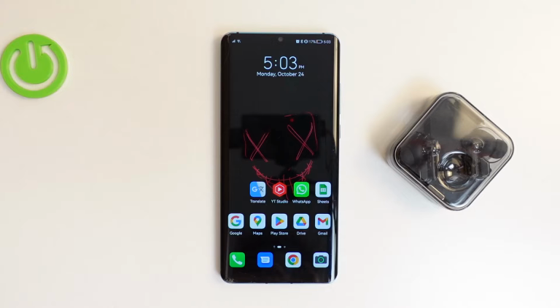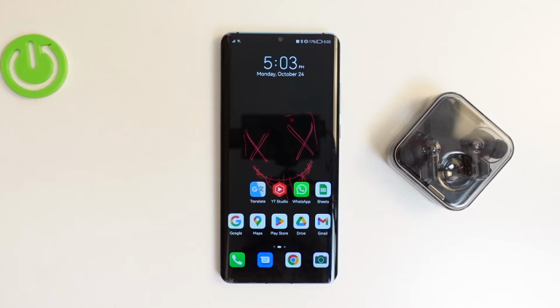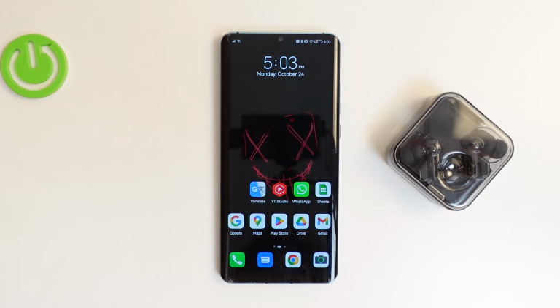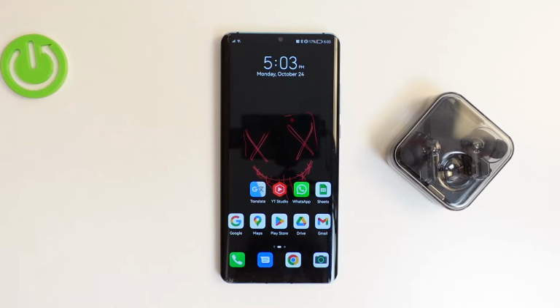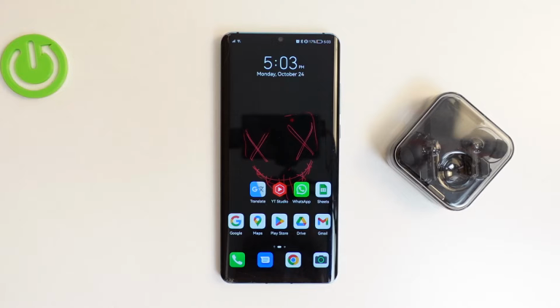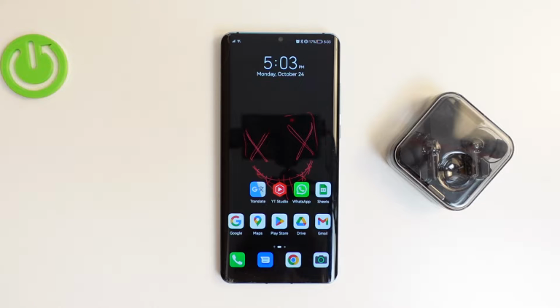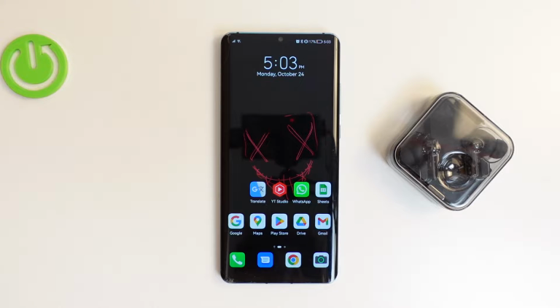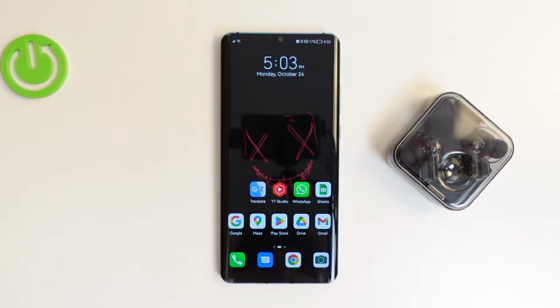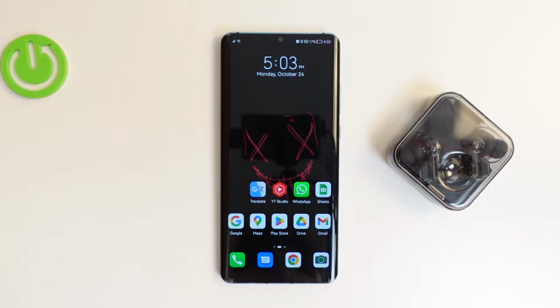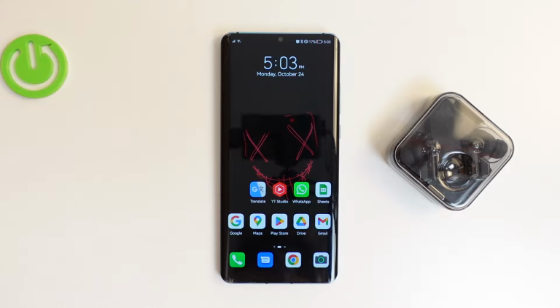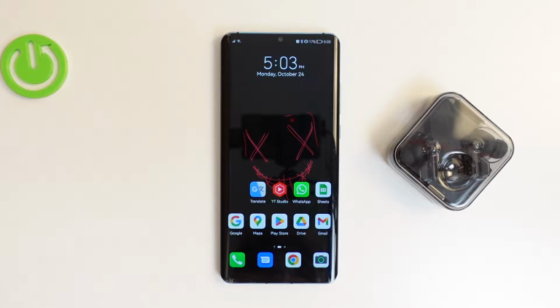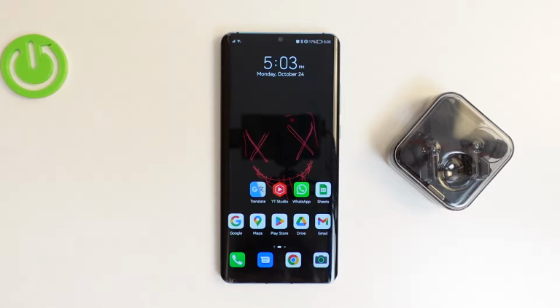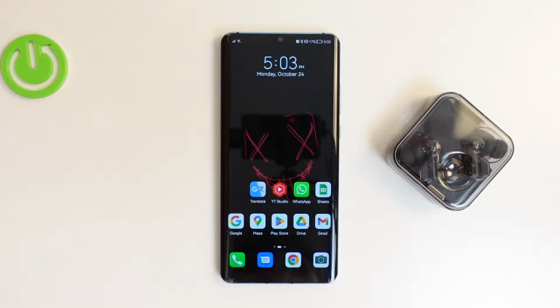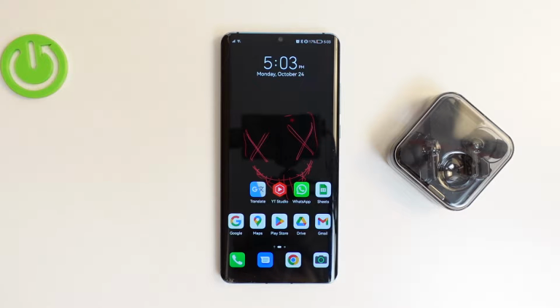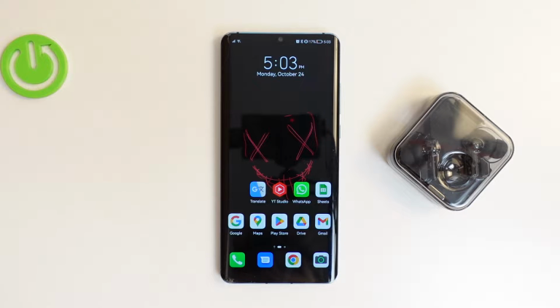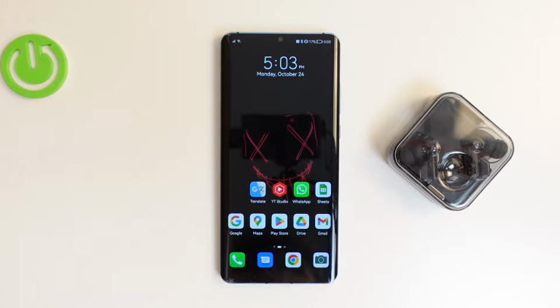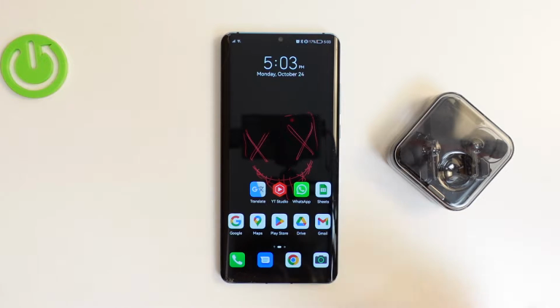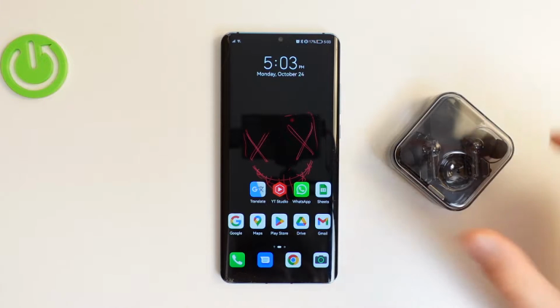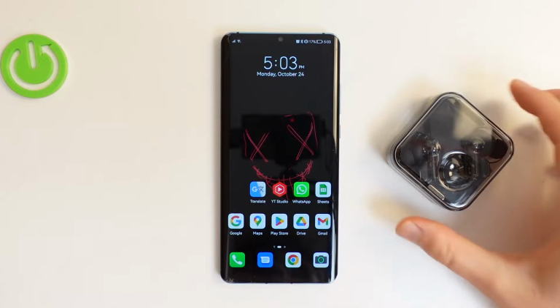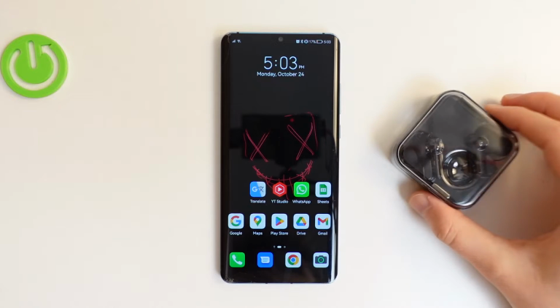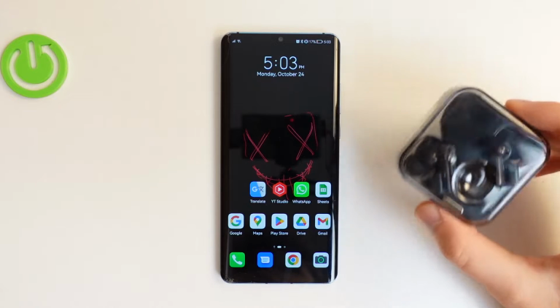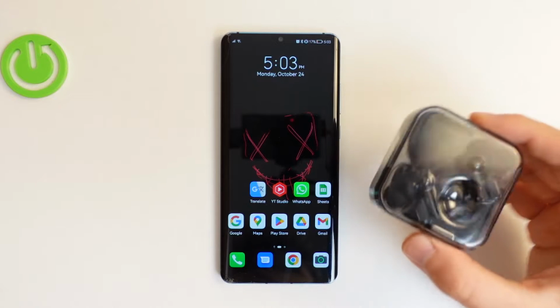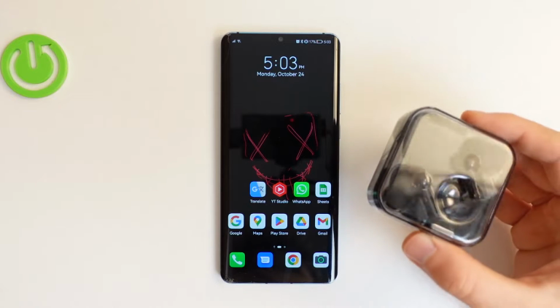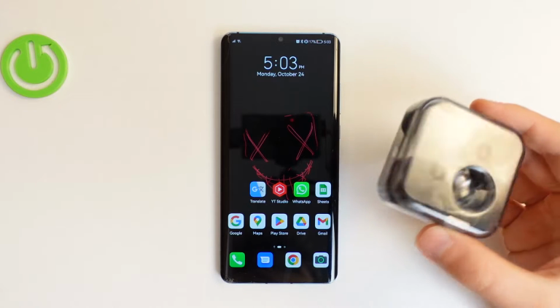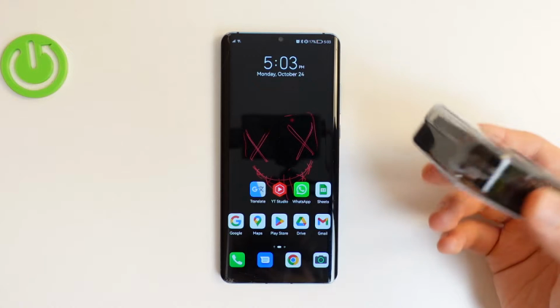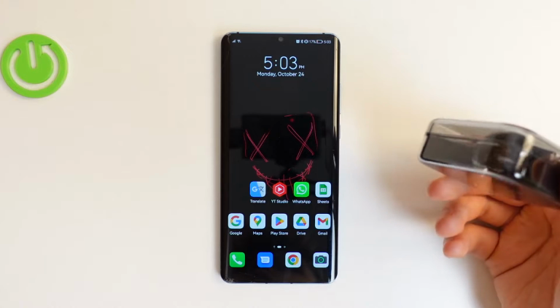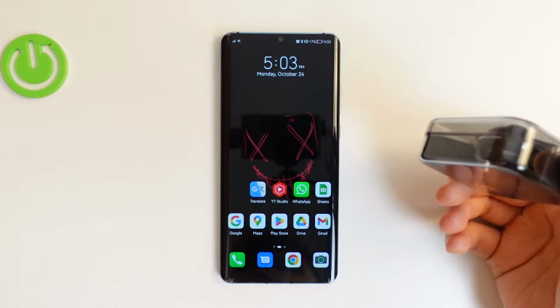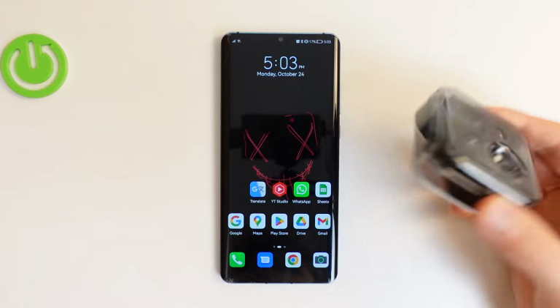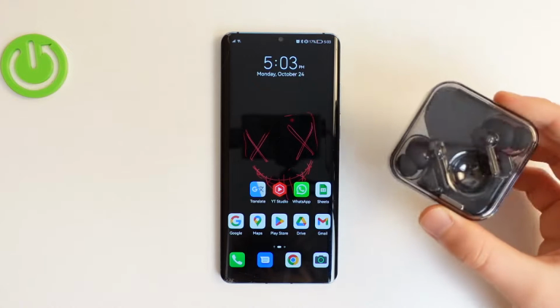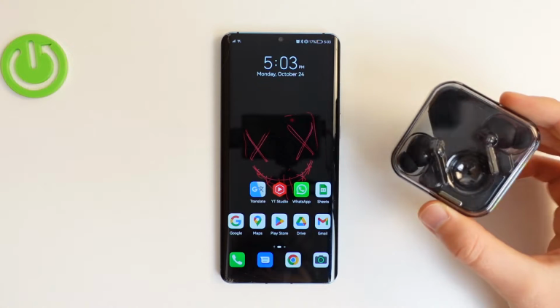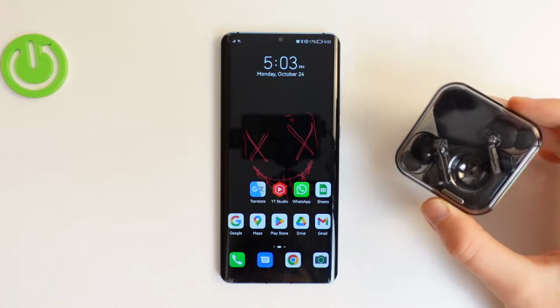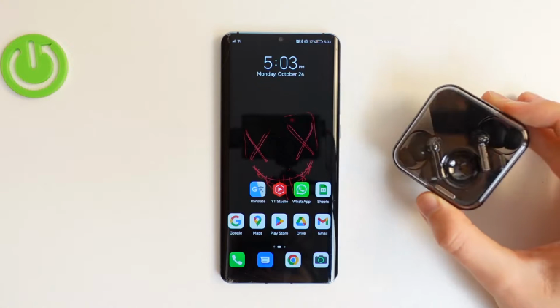Welcome guys! In this video I'm going to show you how you can pair your Nothing Ear 1 with your Android smartphone.